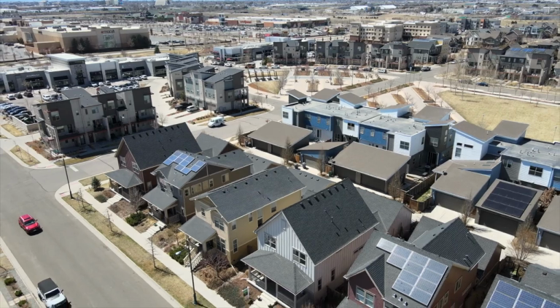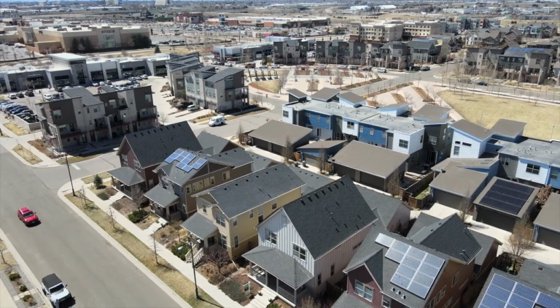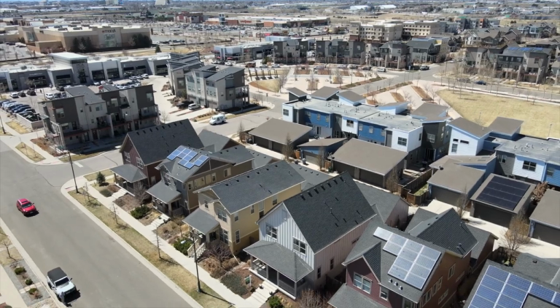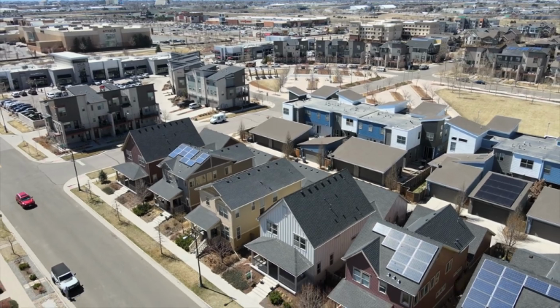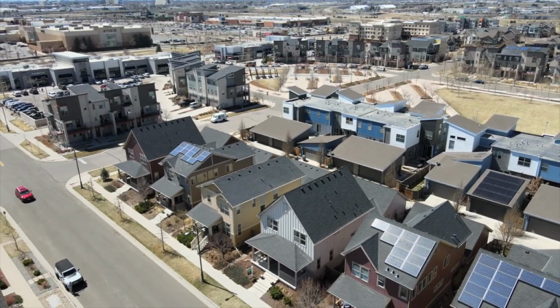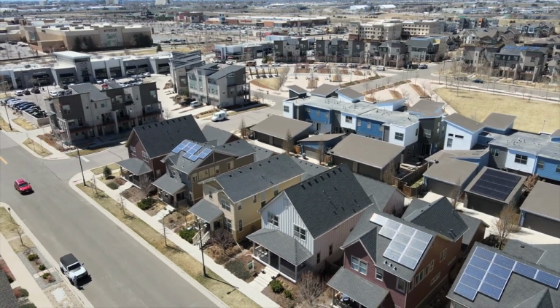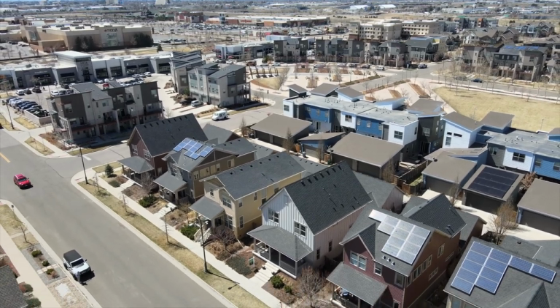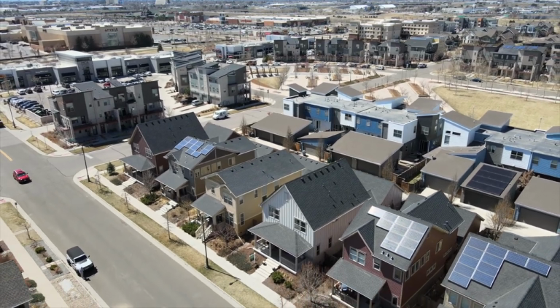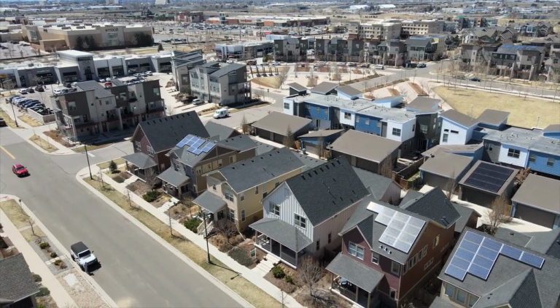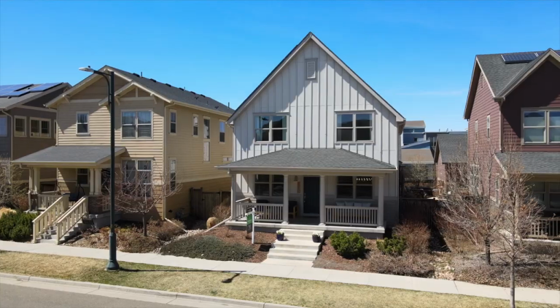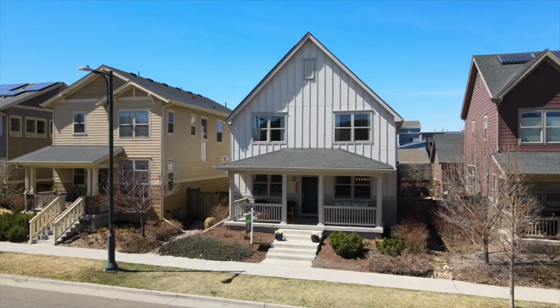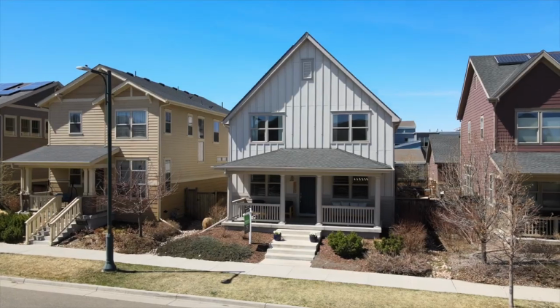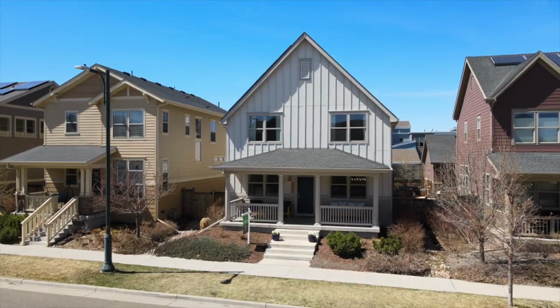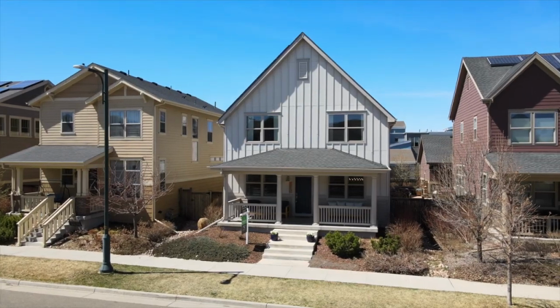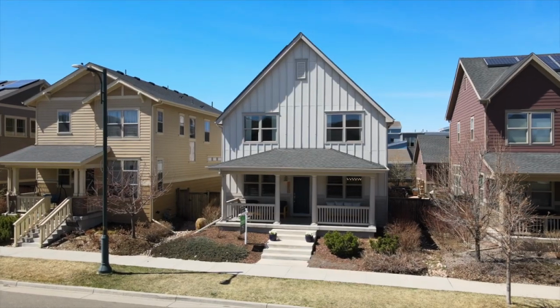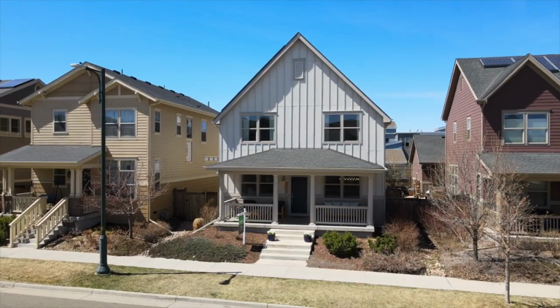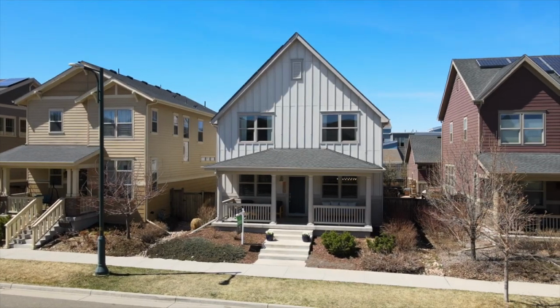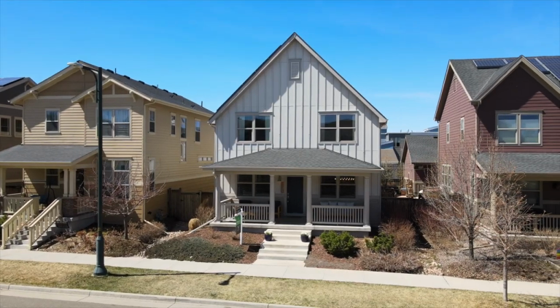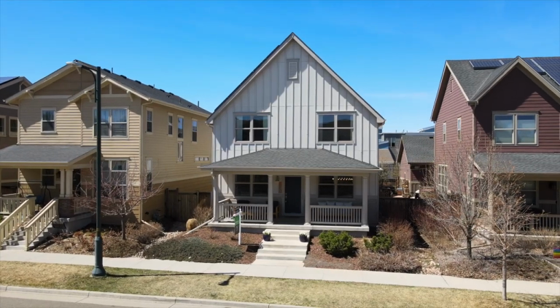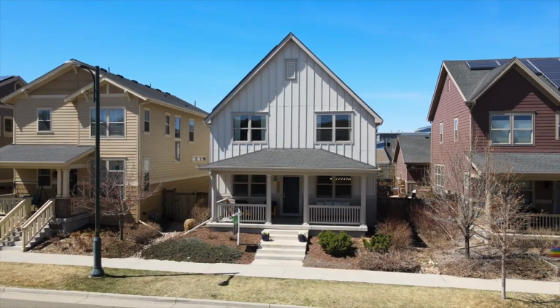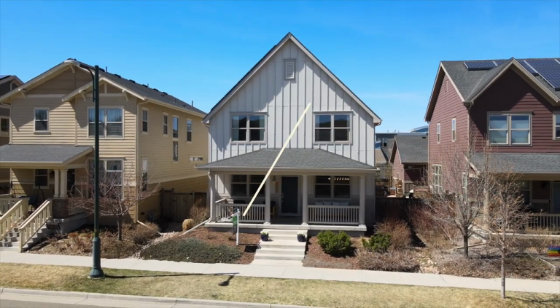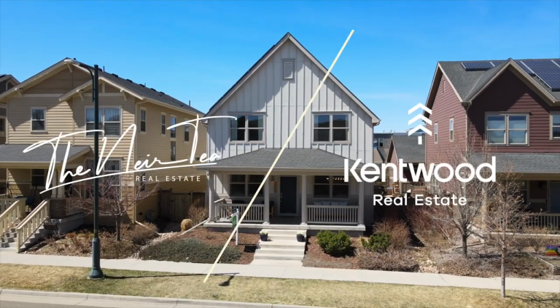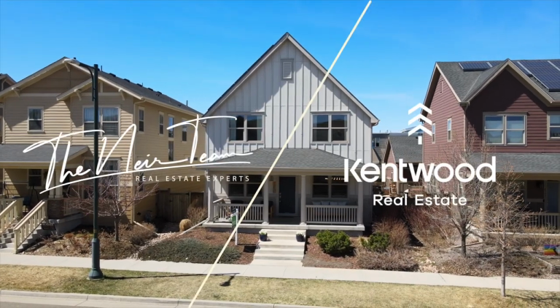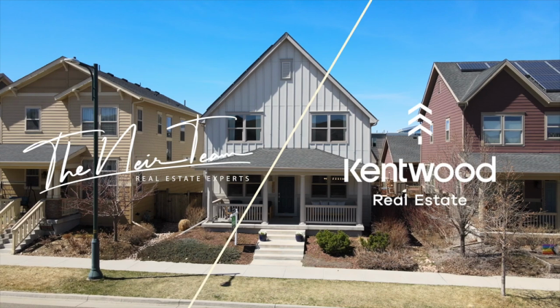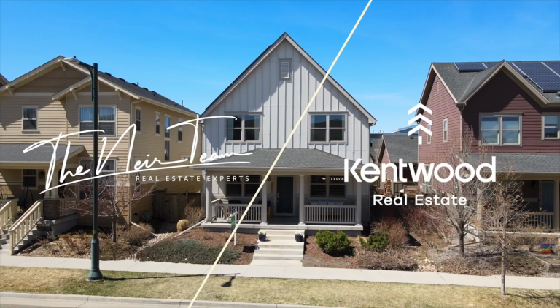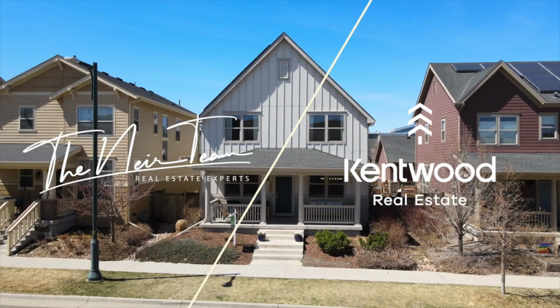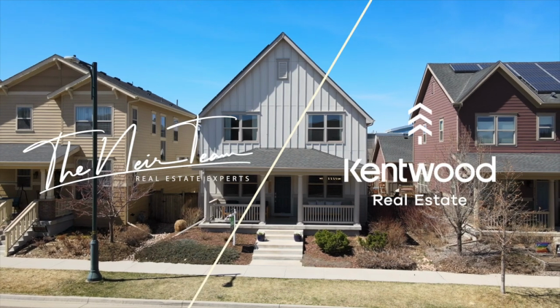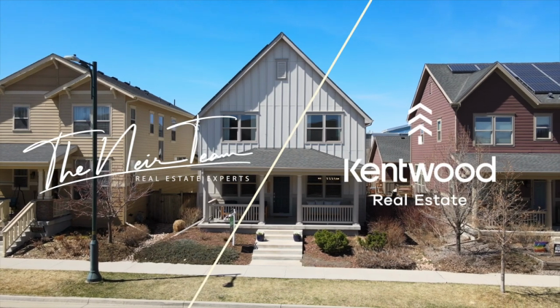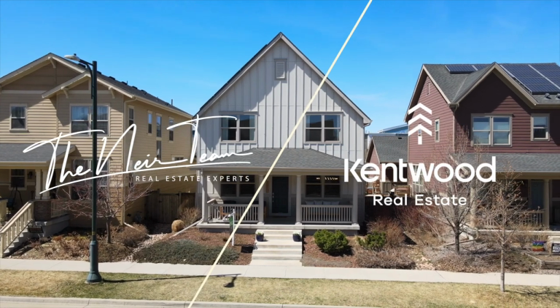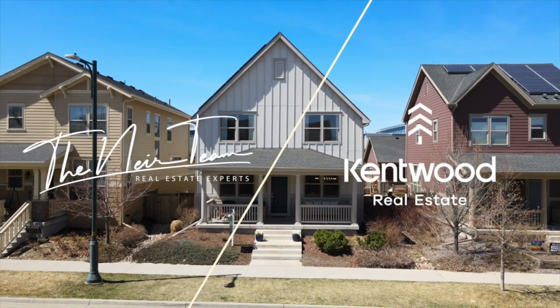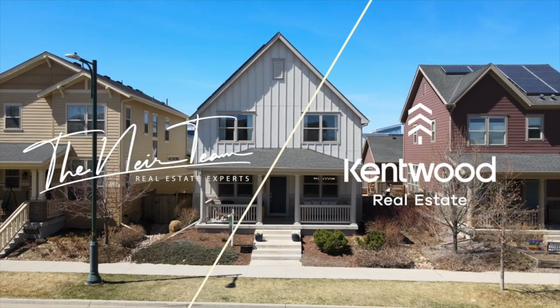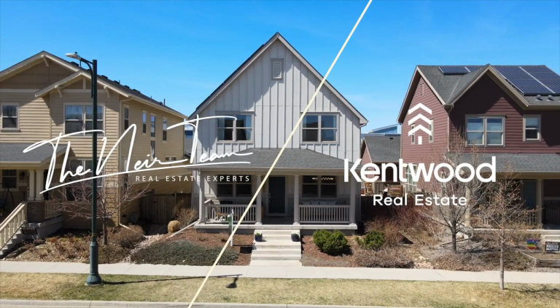Parks, trails, restaurants, and shops are all just around the corner. Exclusively listed by the Neer team at Kentwood Real Estate.